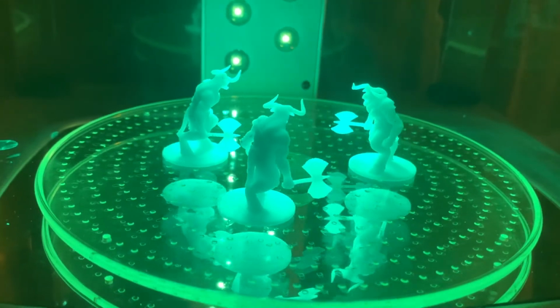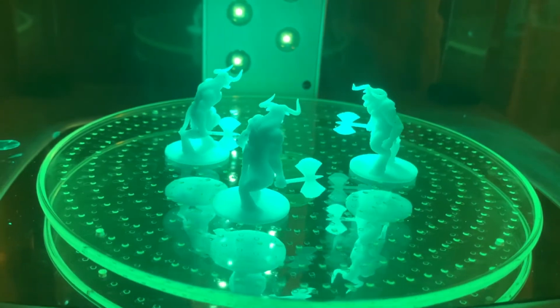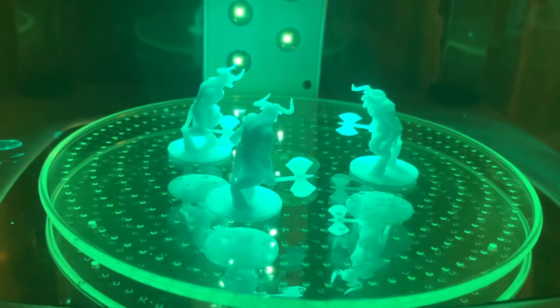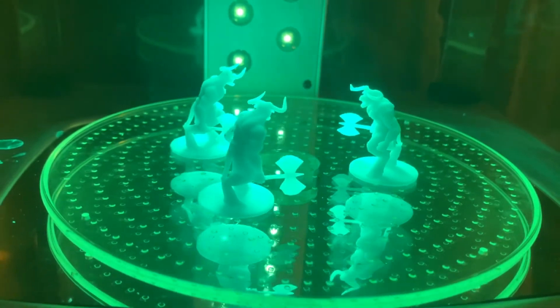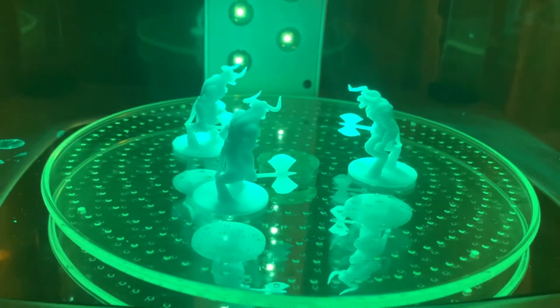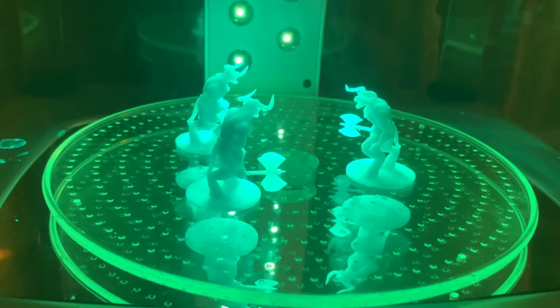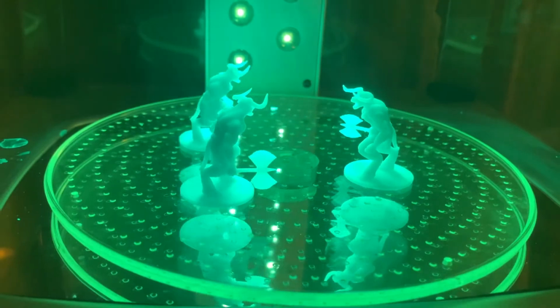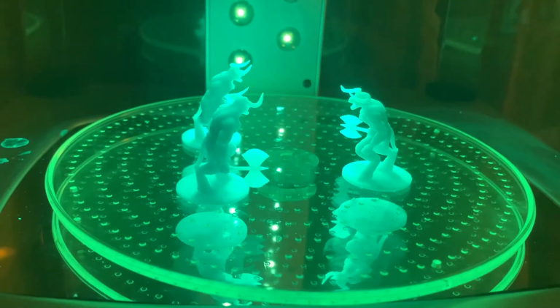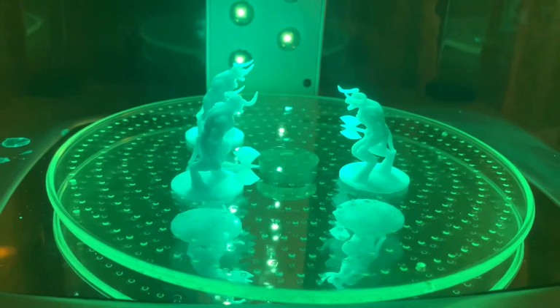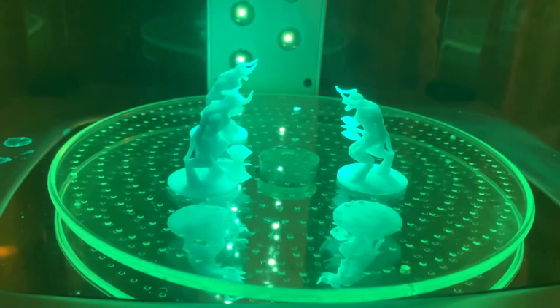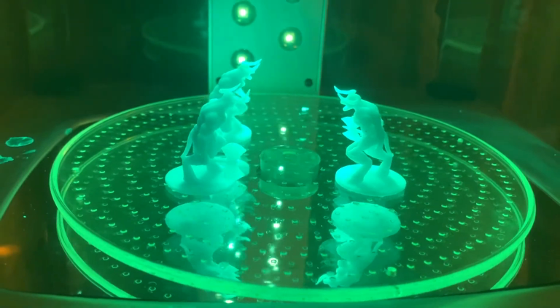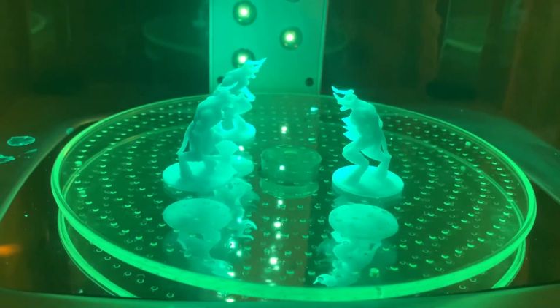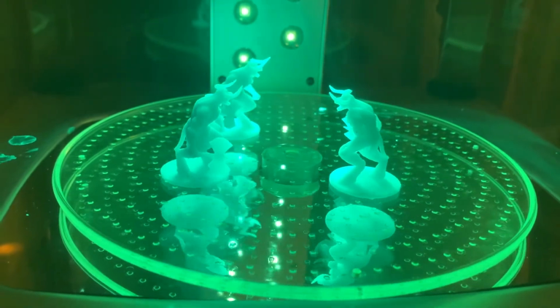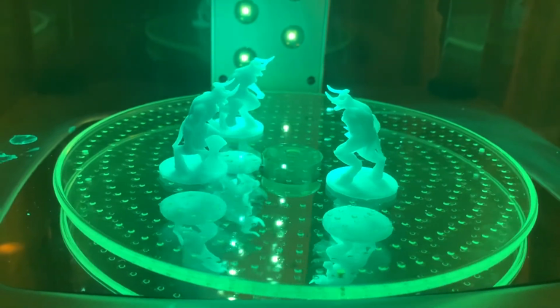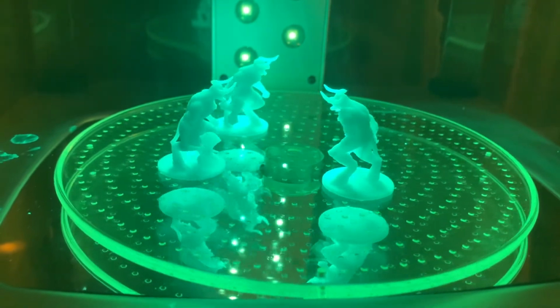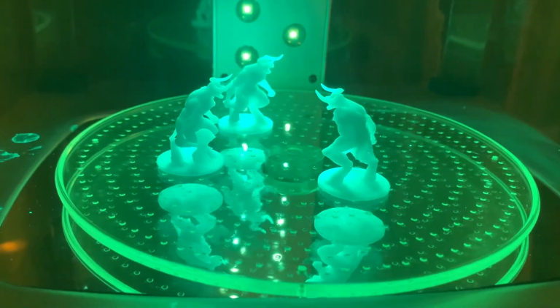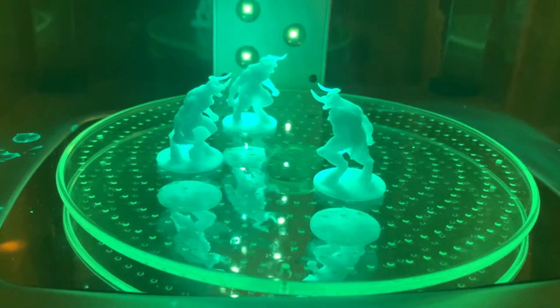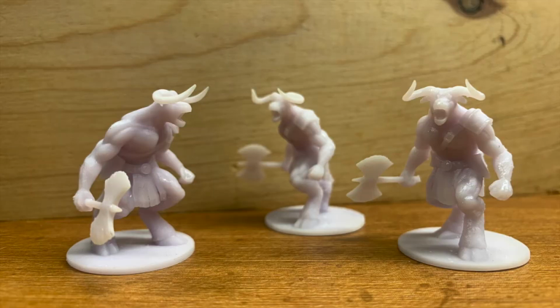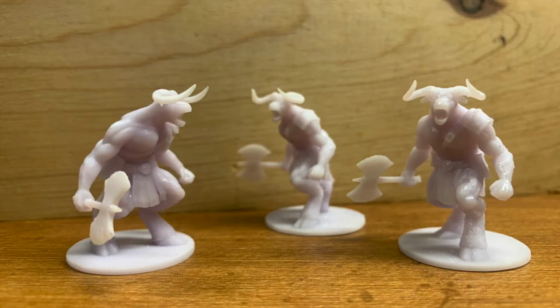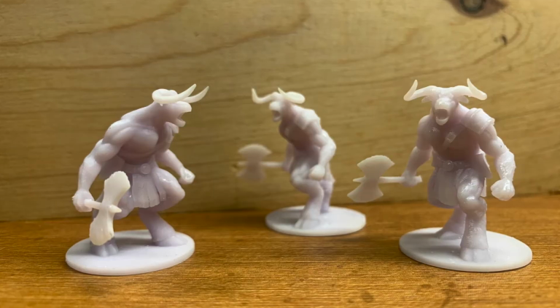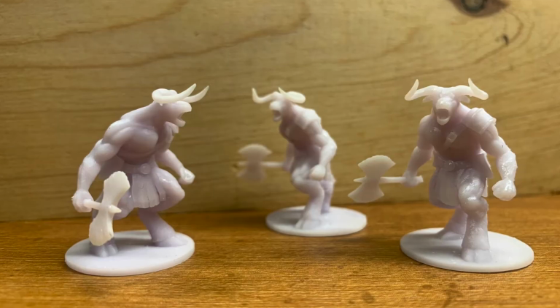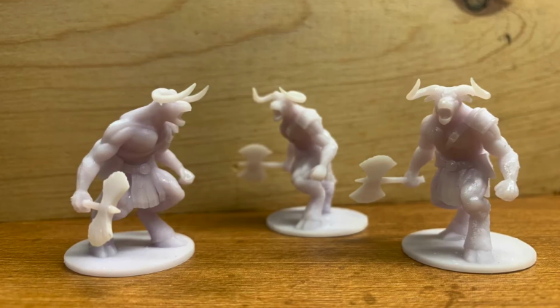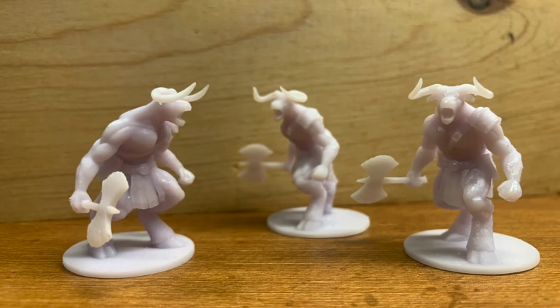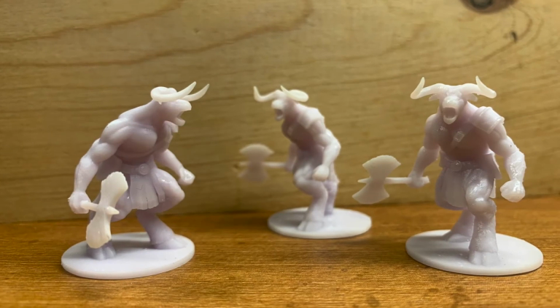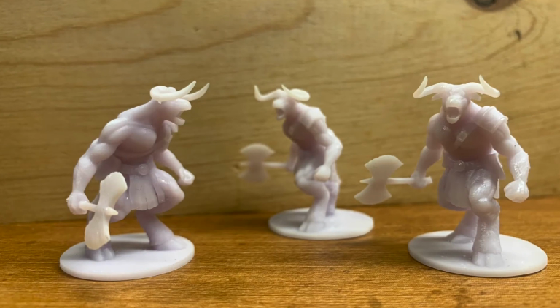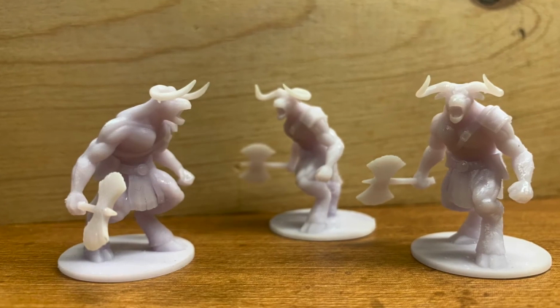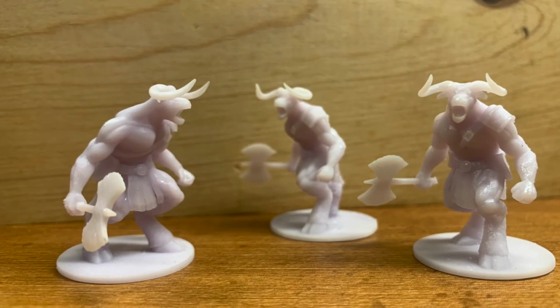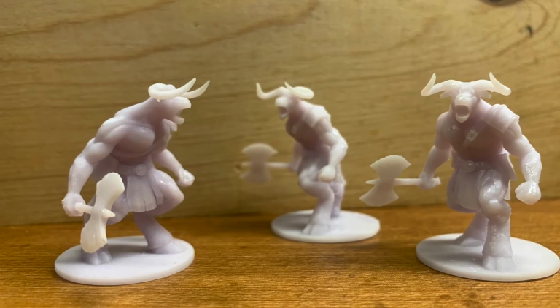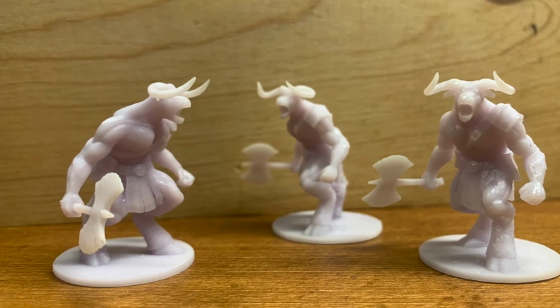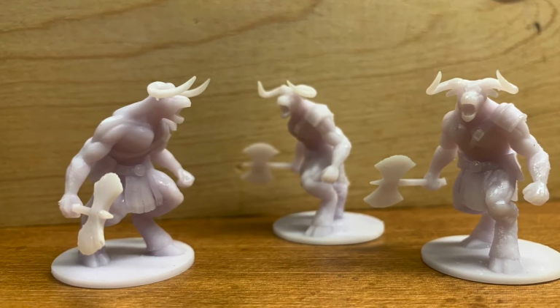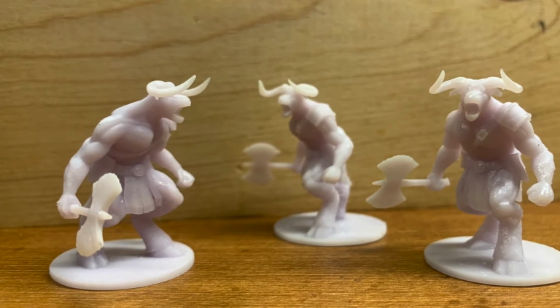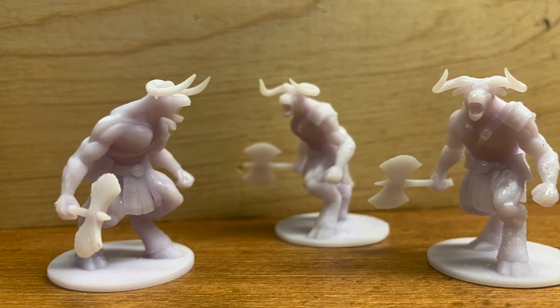The curing took about four minutes, and the result was quite satisfying — very detailed models with a nice purple hue.